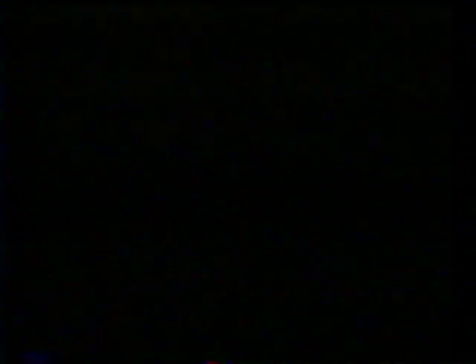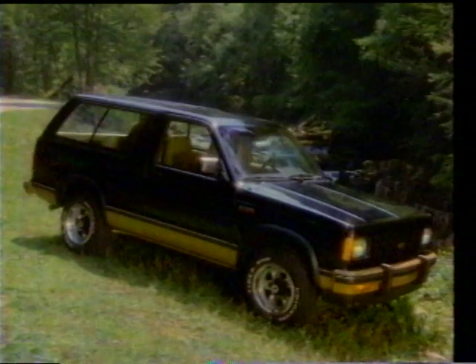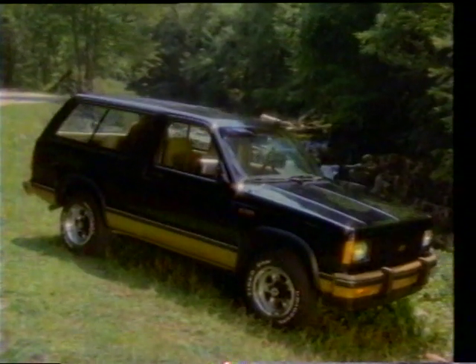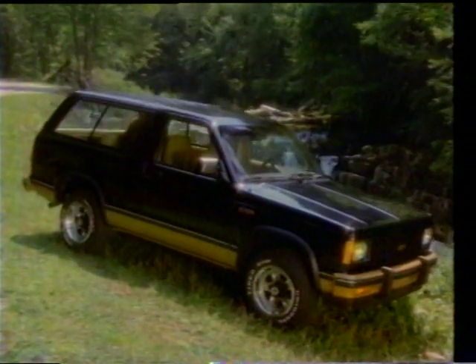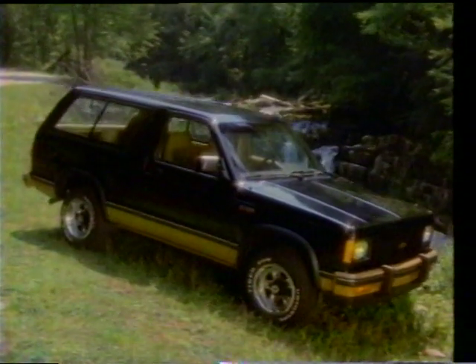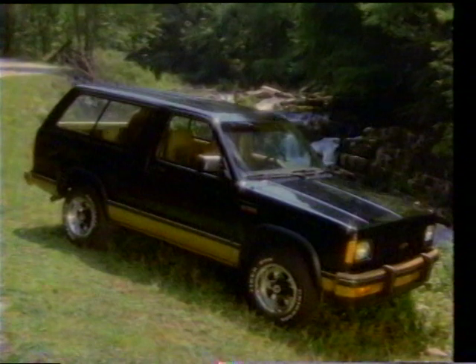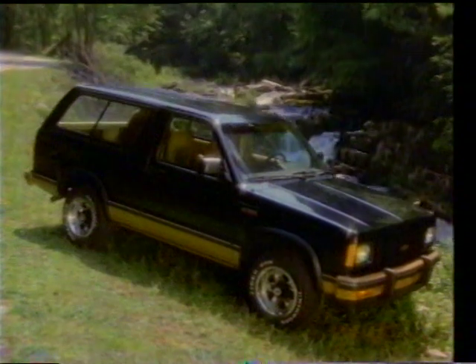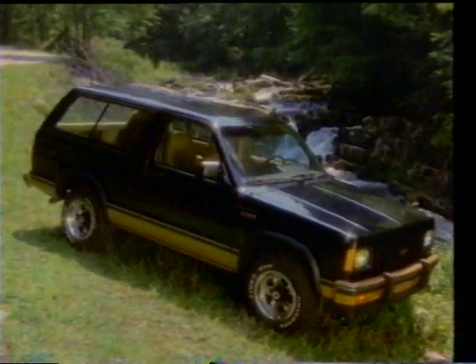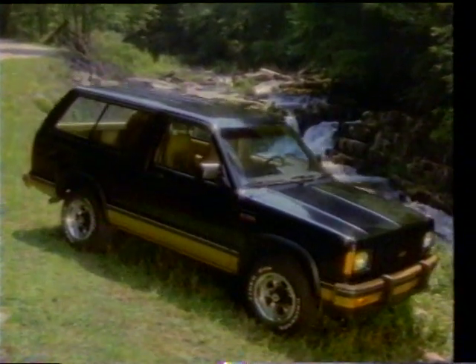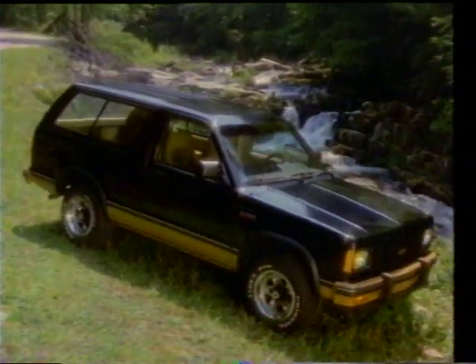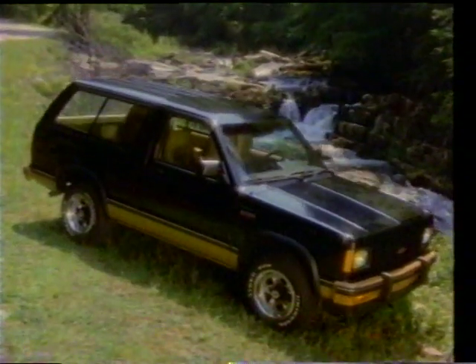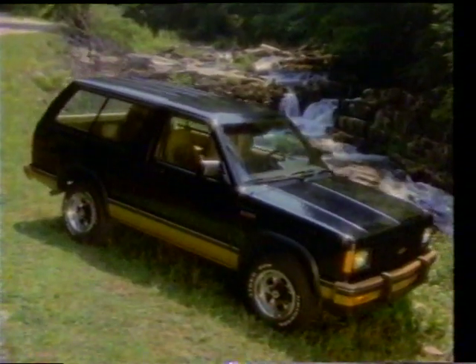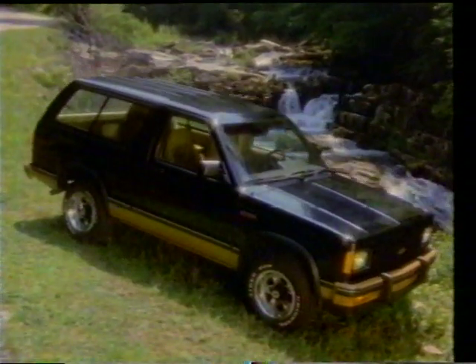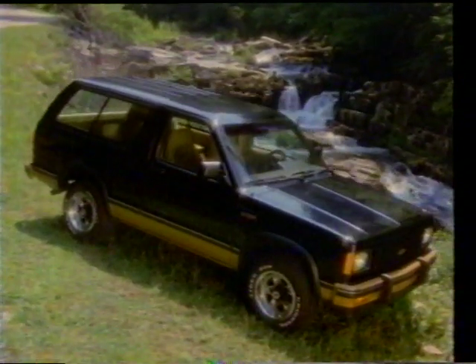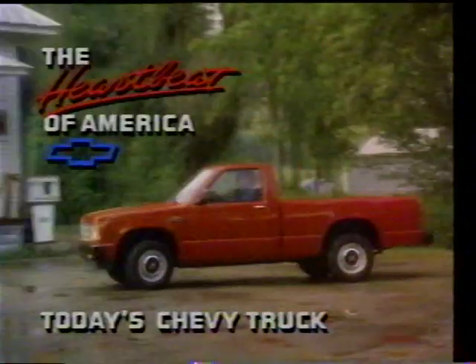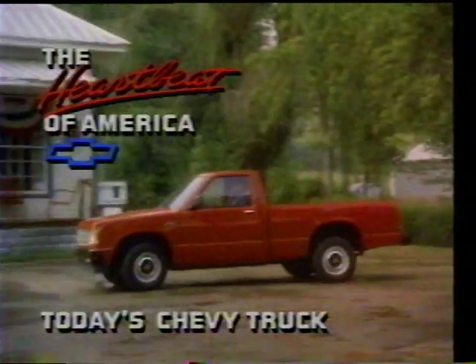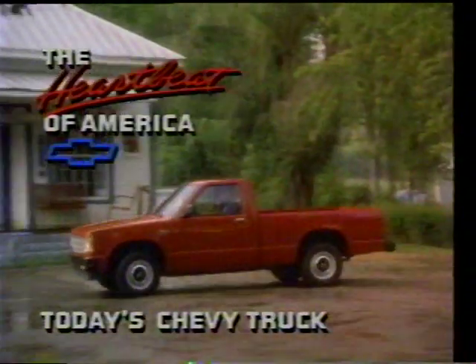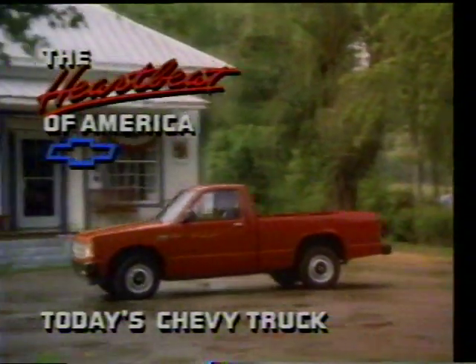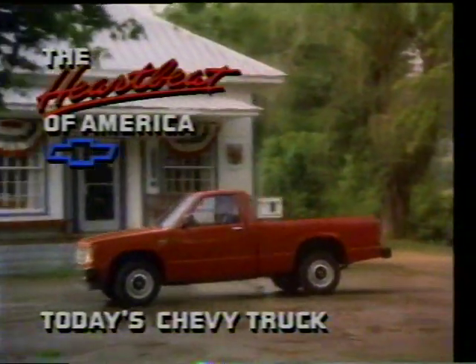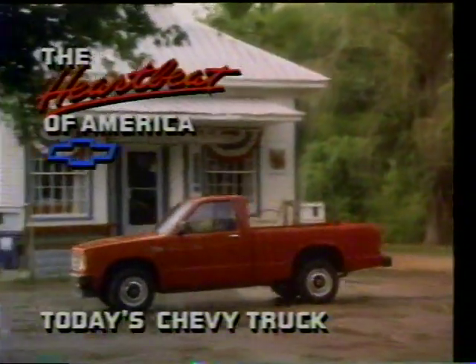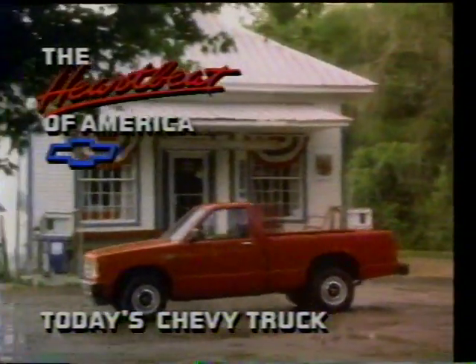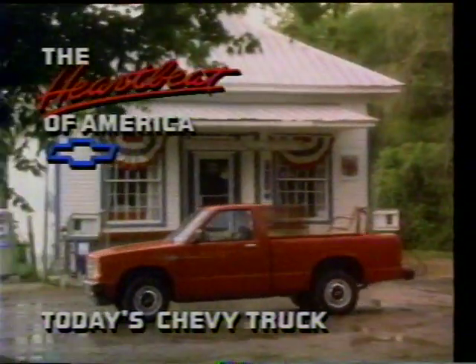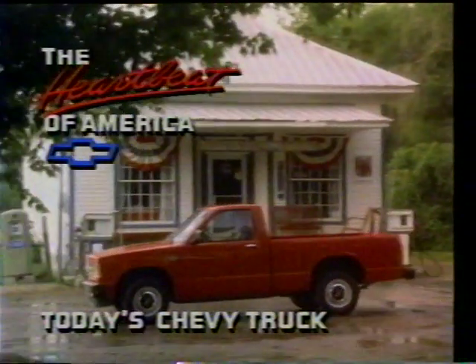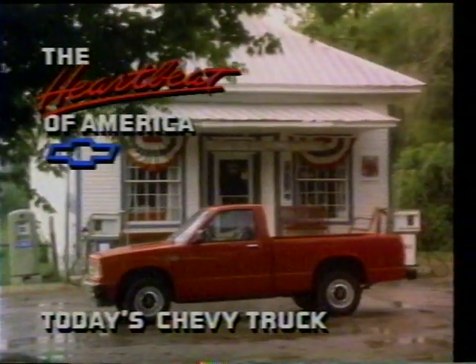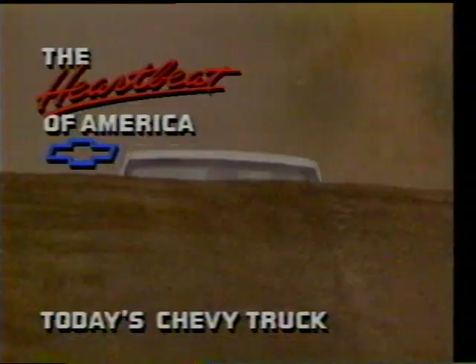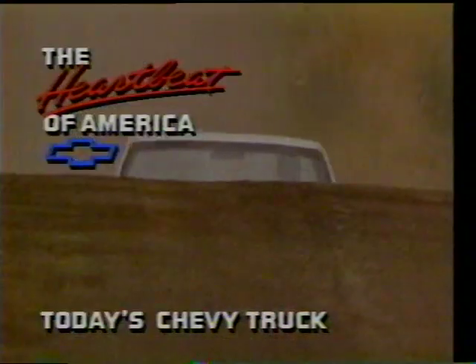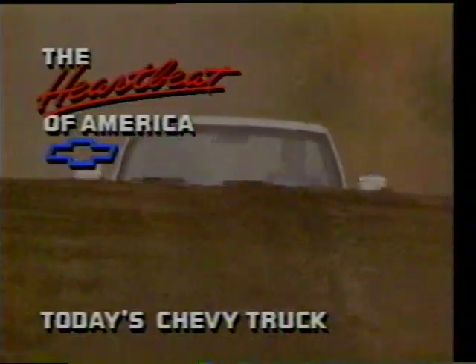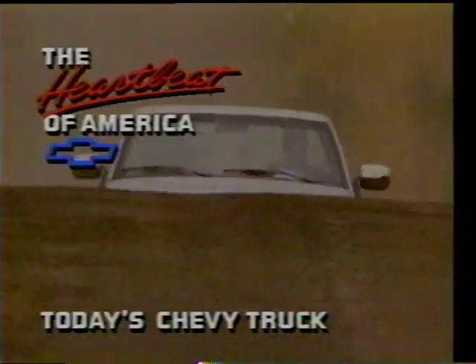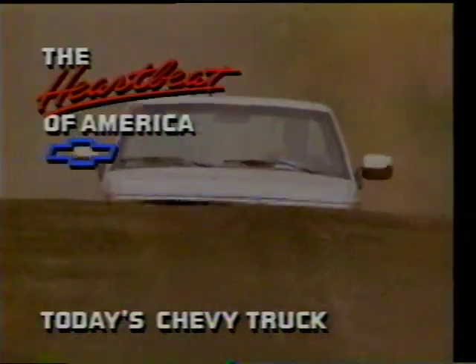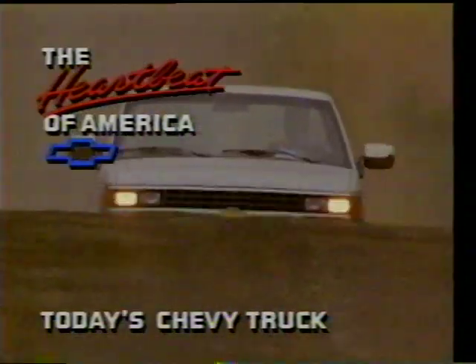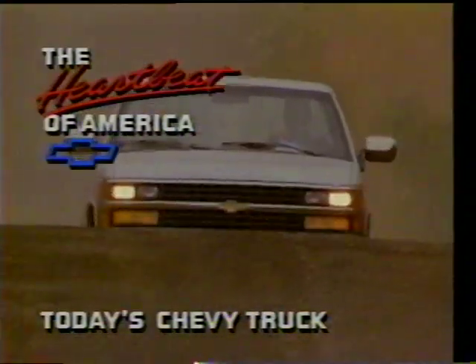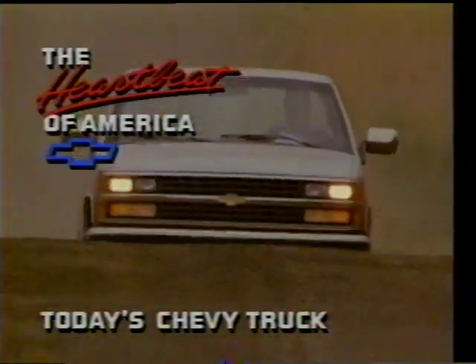Welcome to the Sportsman's Workshop, brought to you by the heartbeat of America, today's Chevy truck.